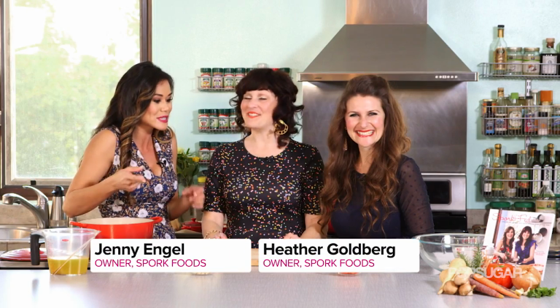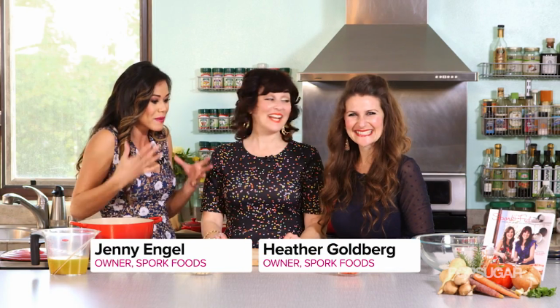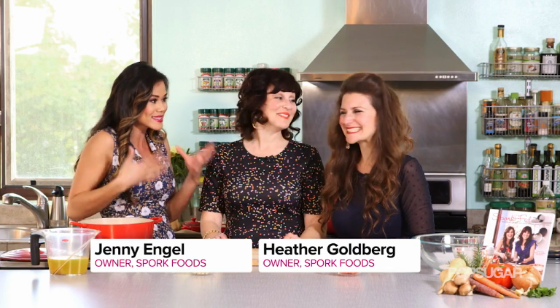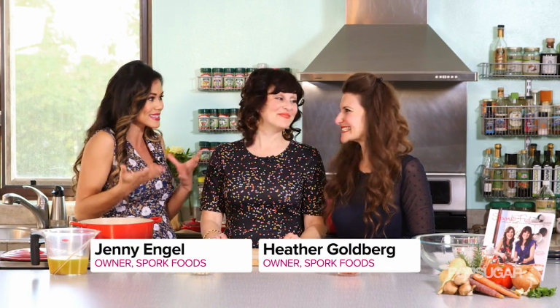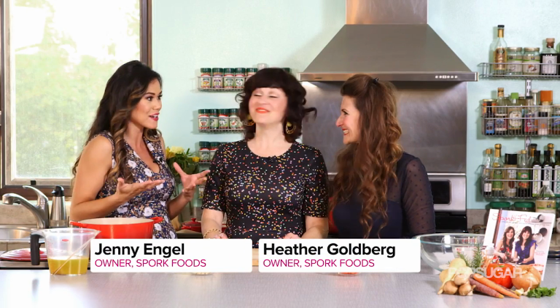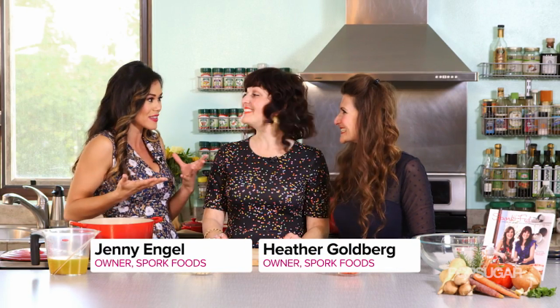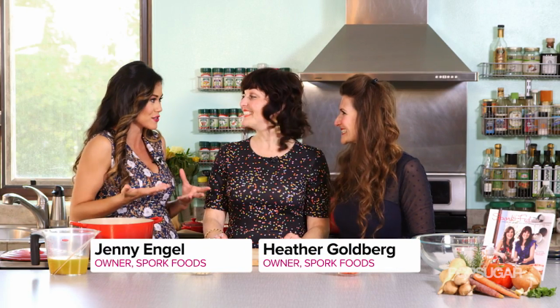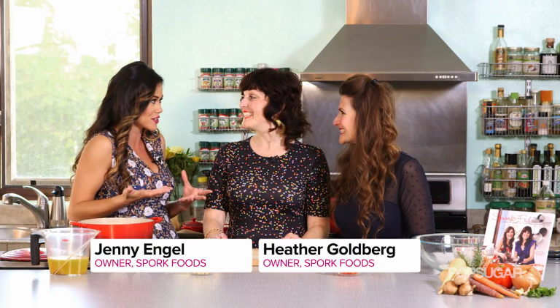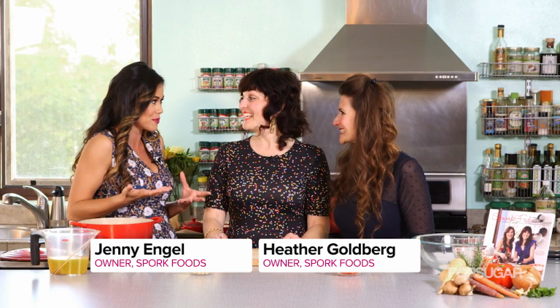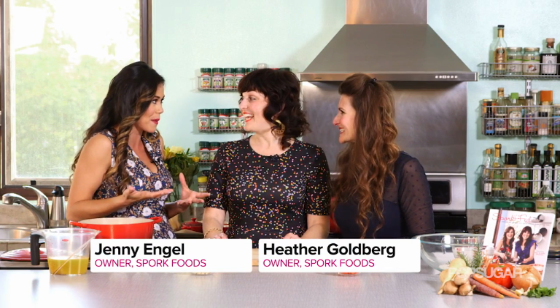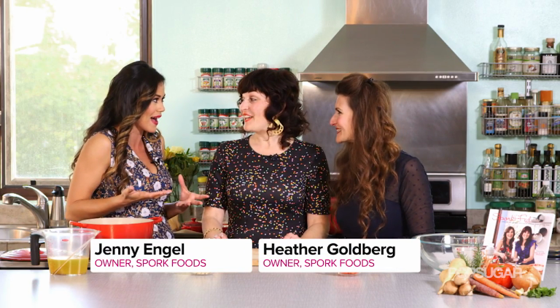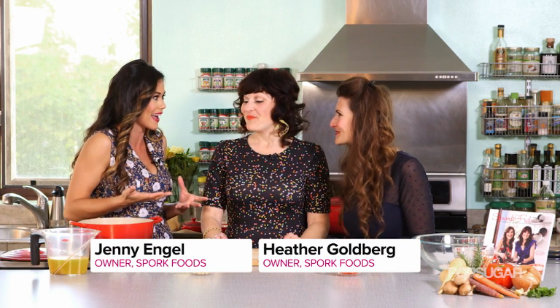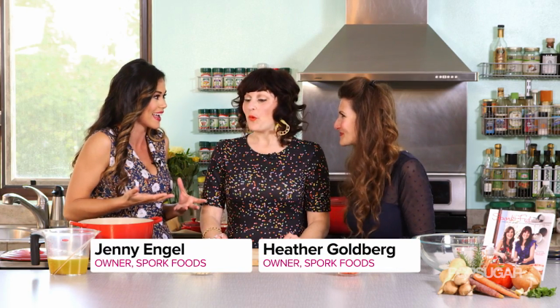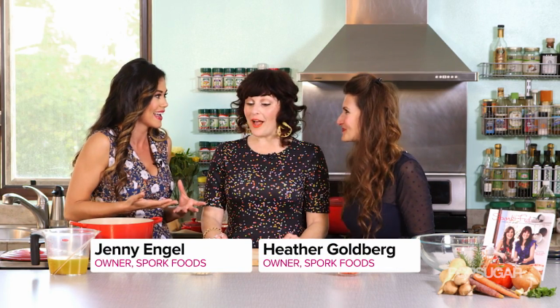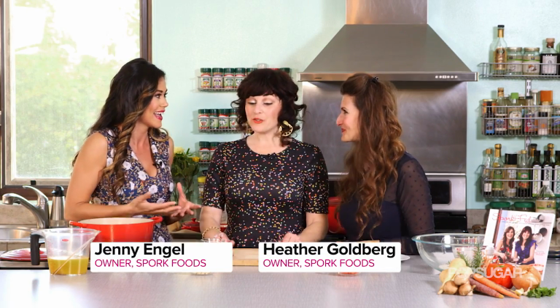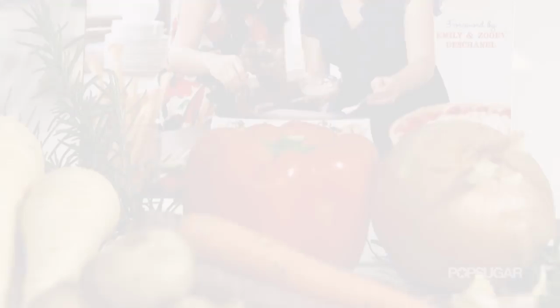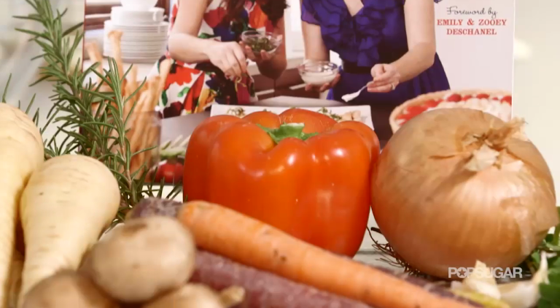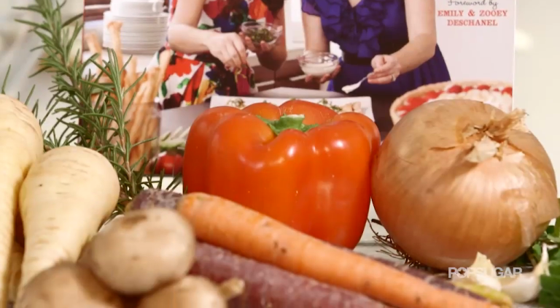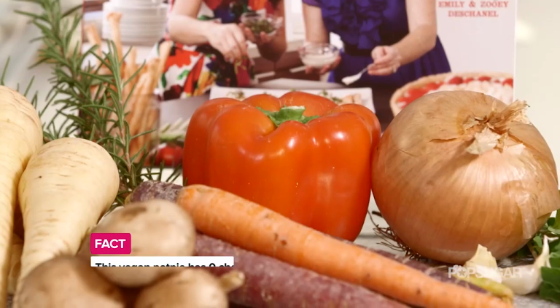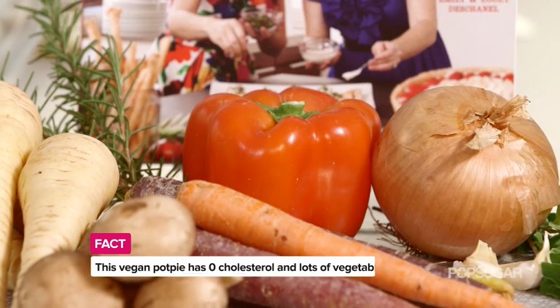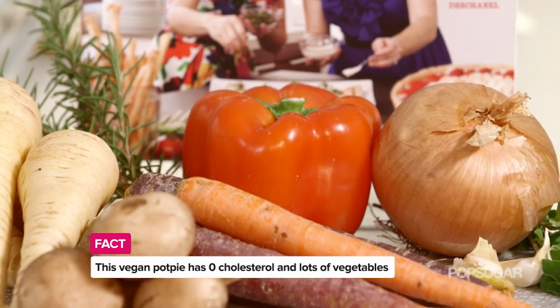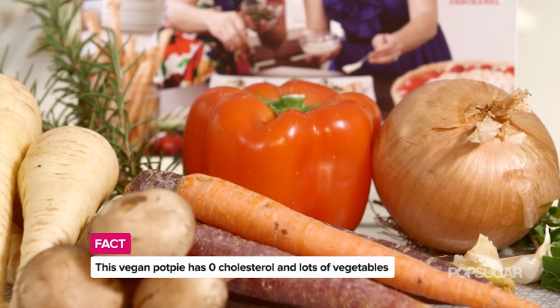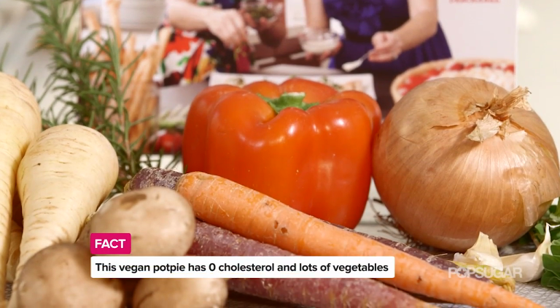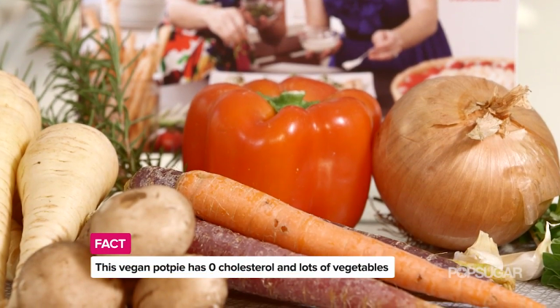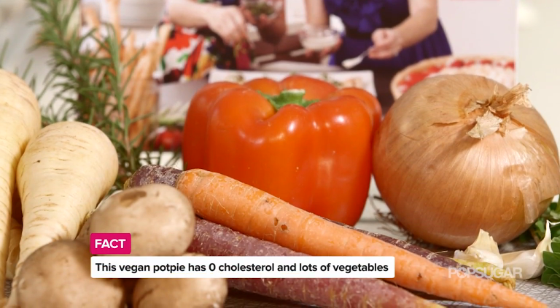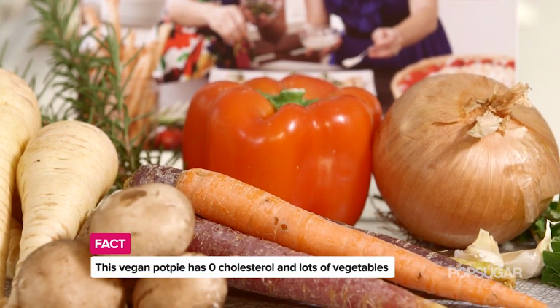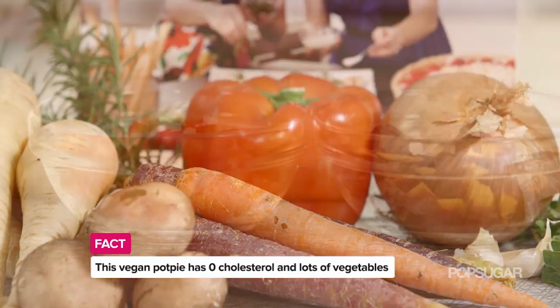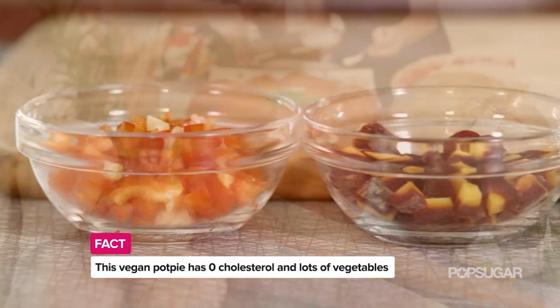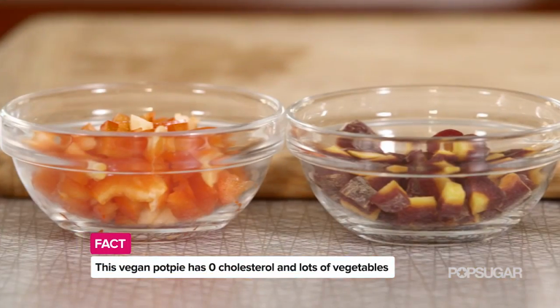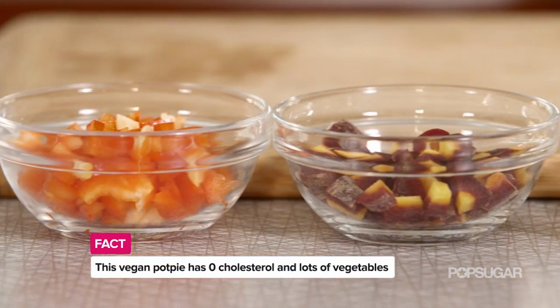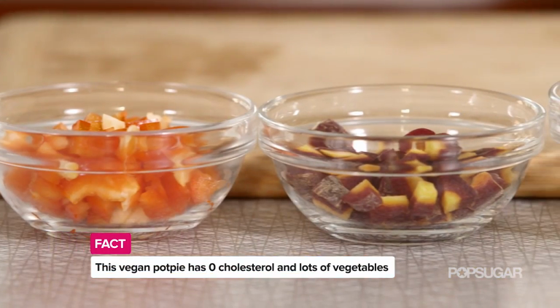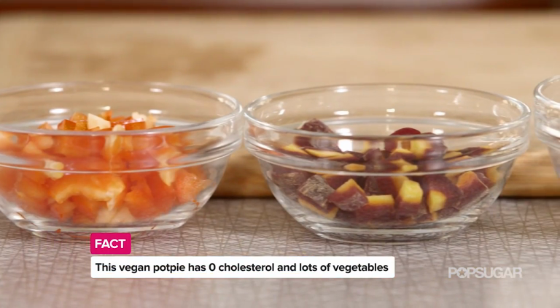What makes this lighter than a traditional pot pie? Well, it's full of veggies — you can get your fiber and all your vitamins.